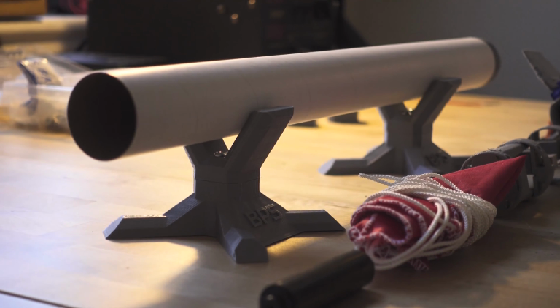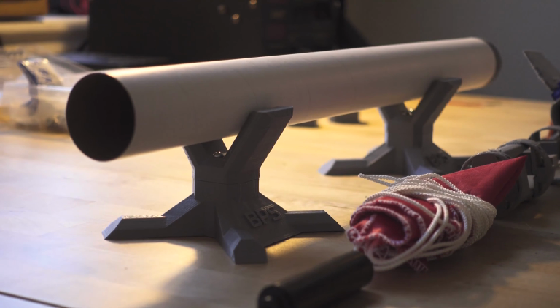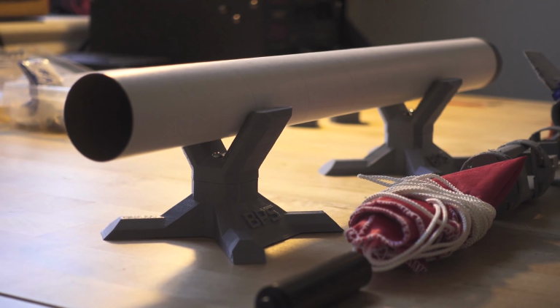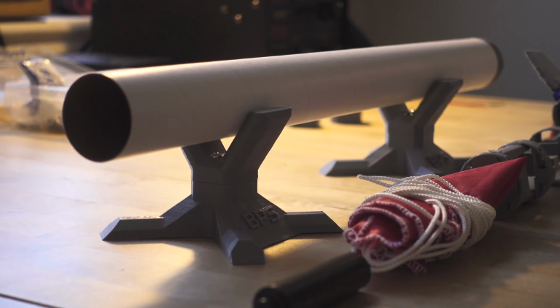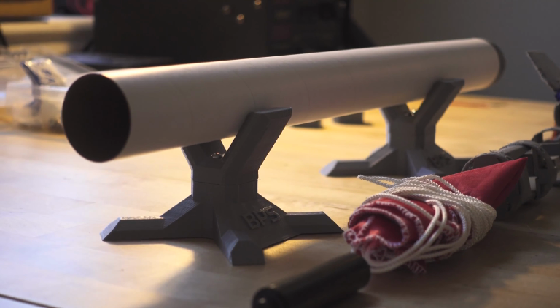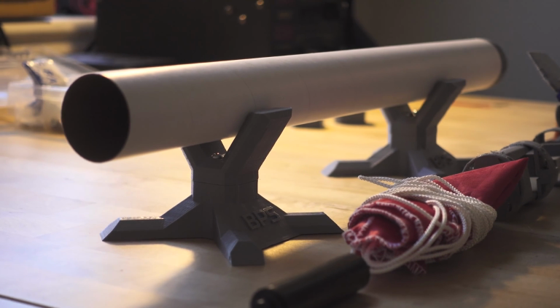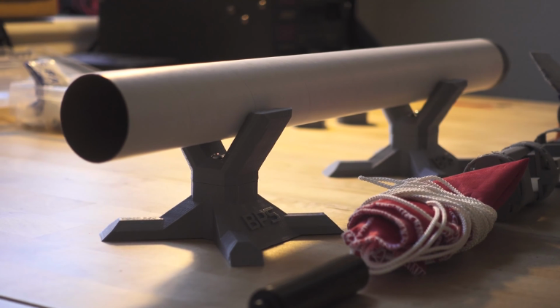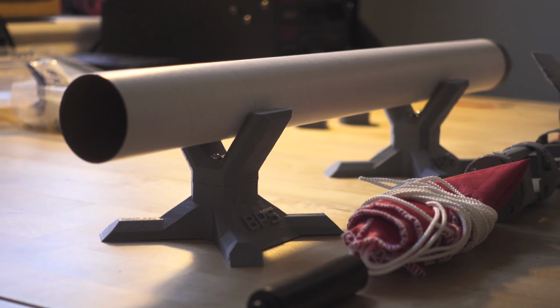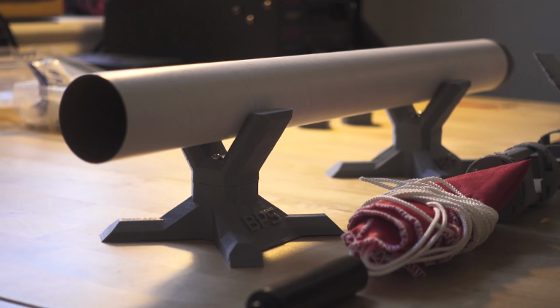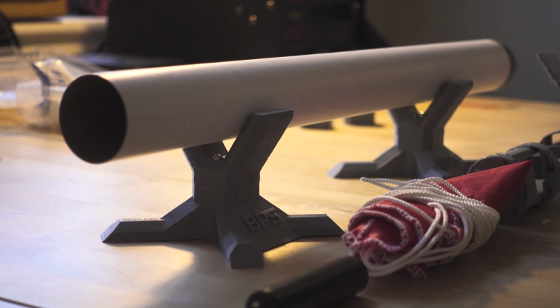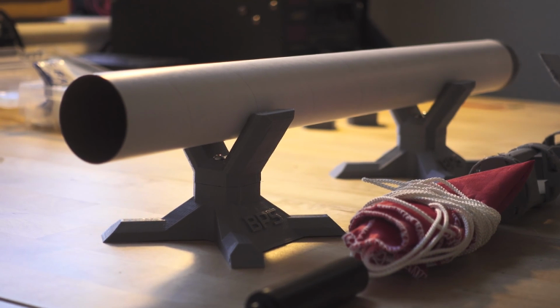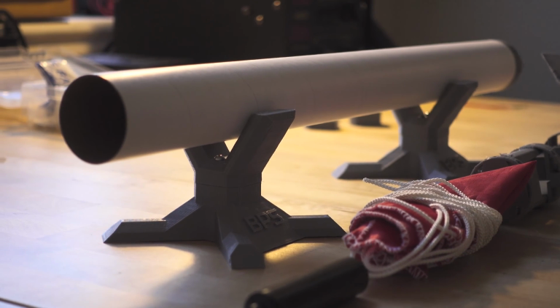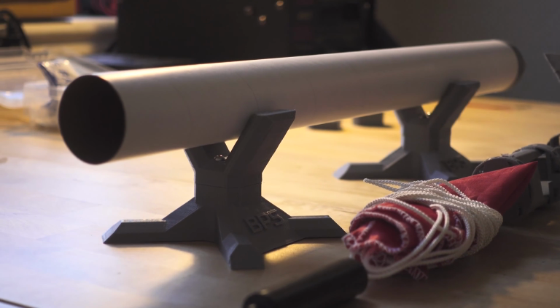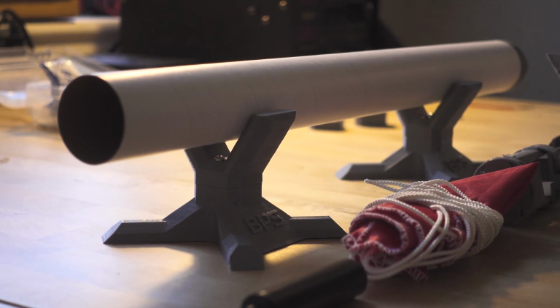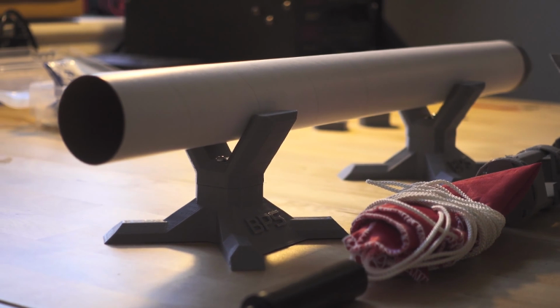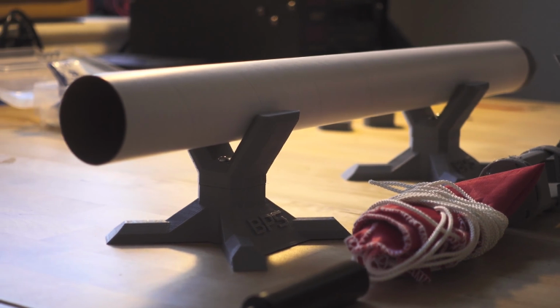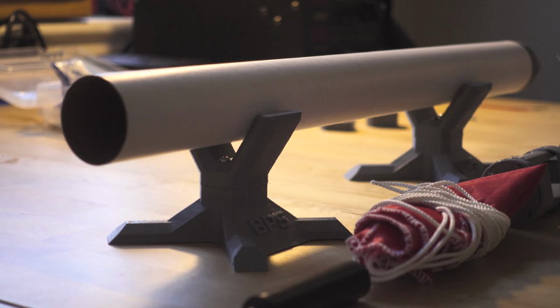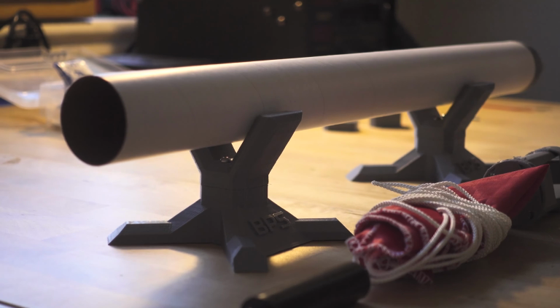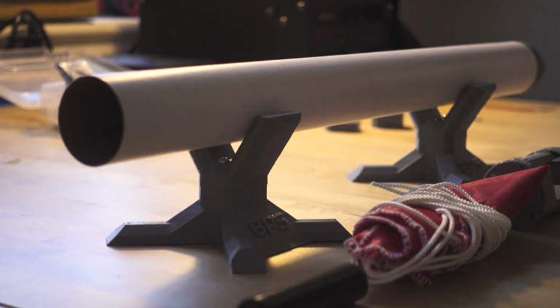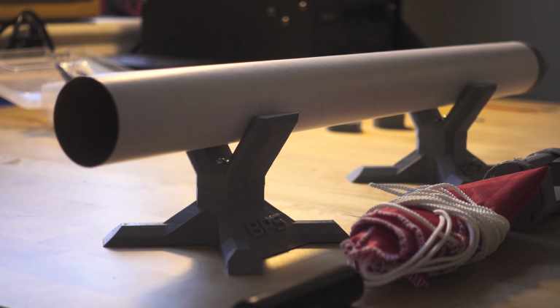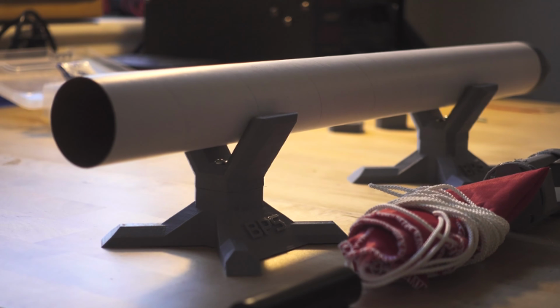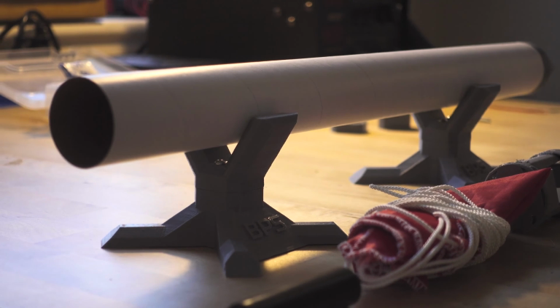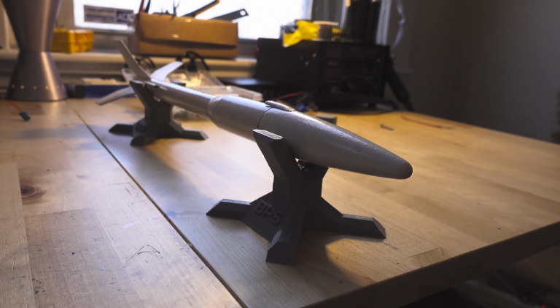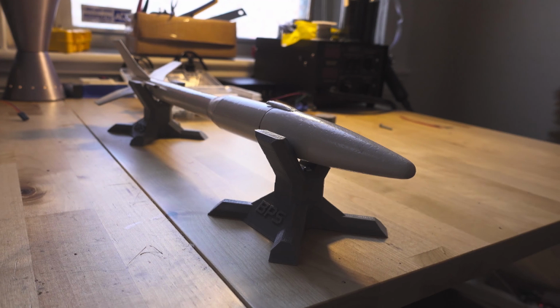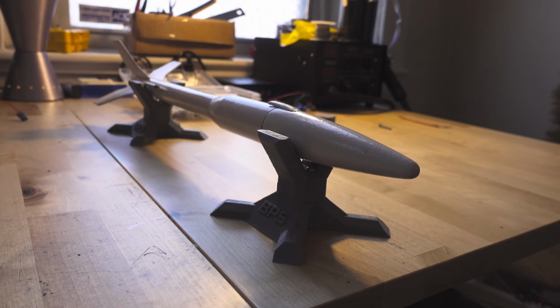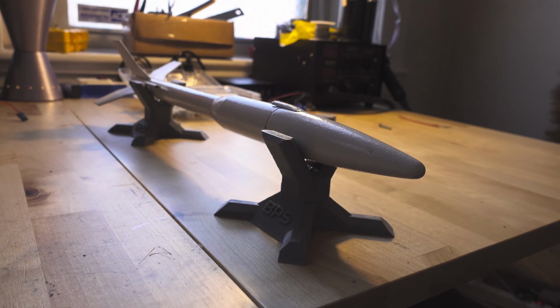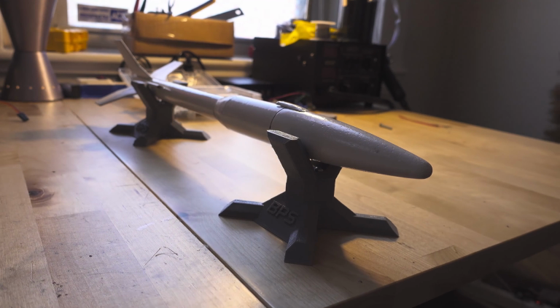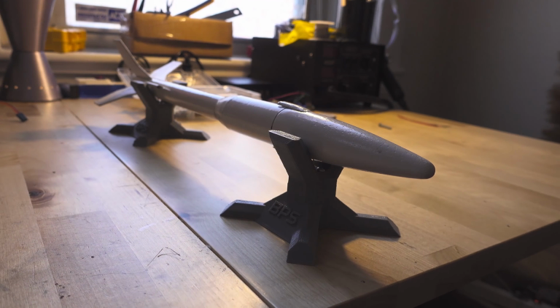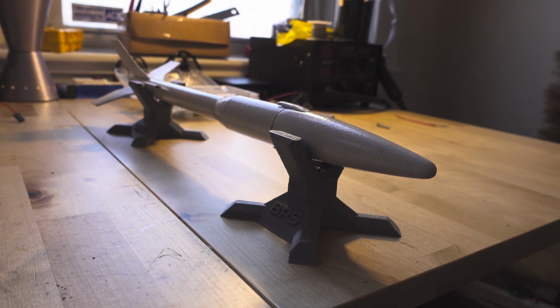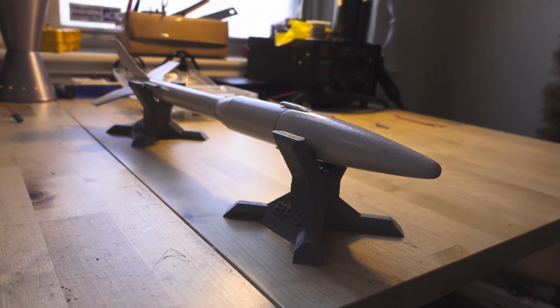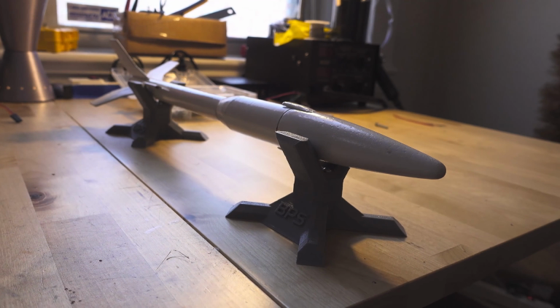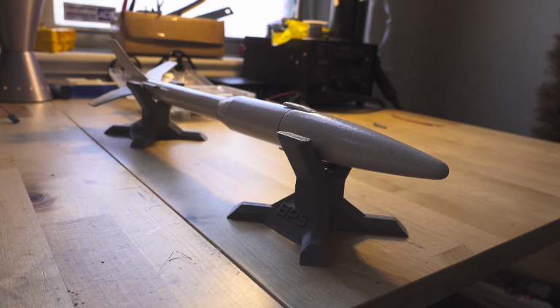The BPS Rocket Cradle is a true triumph of the miserable human condition. Thank you for watching this program.